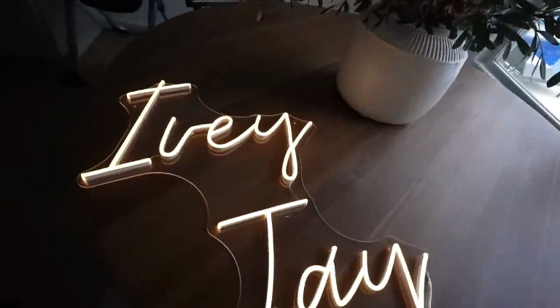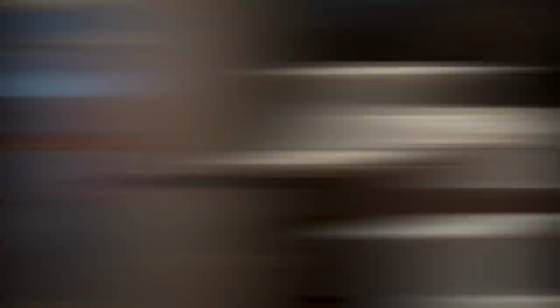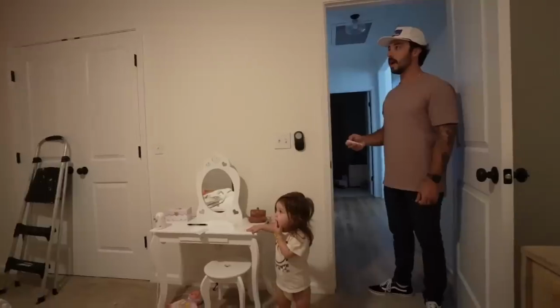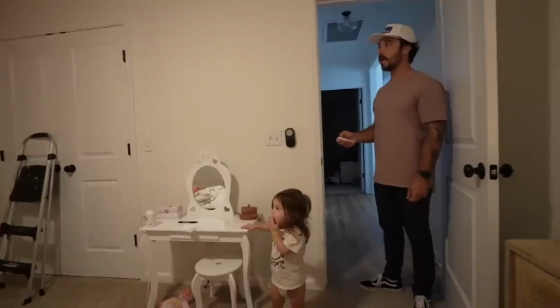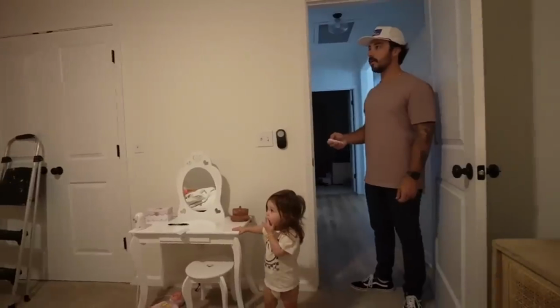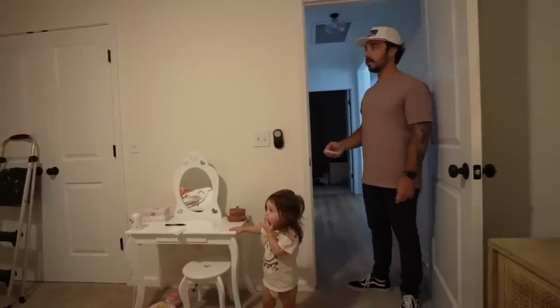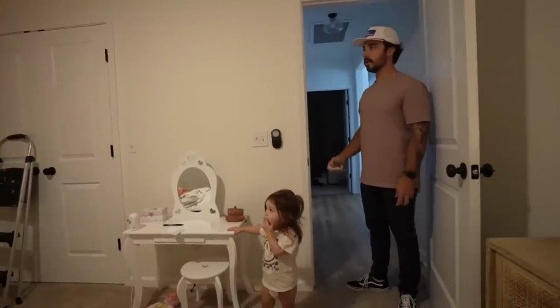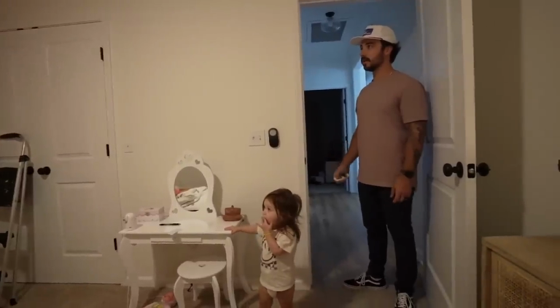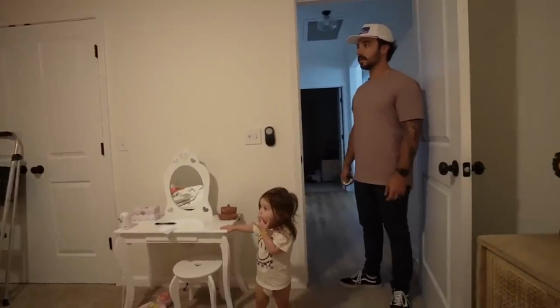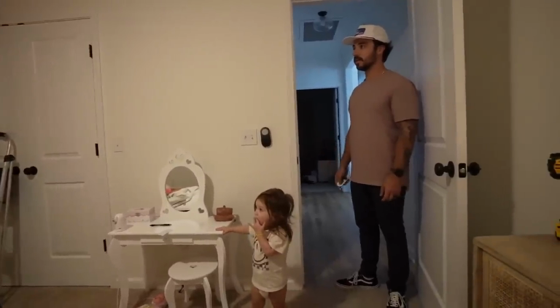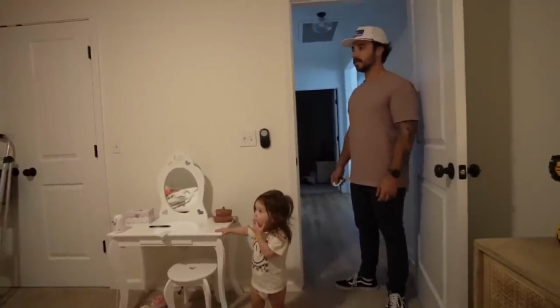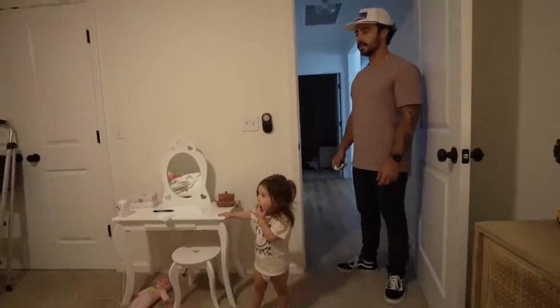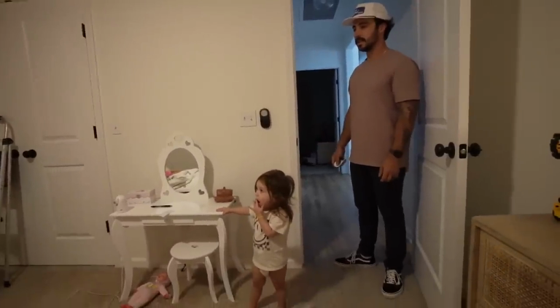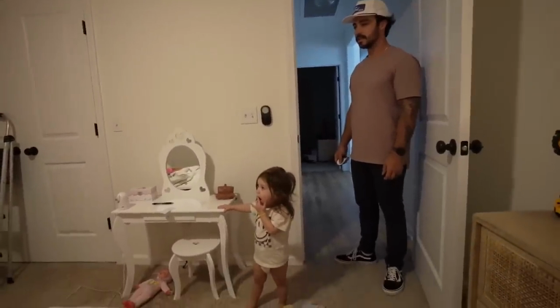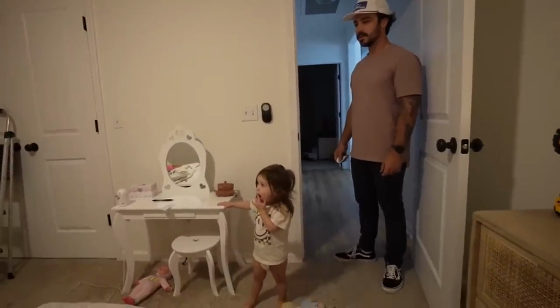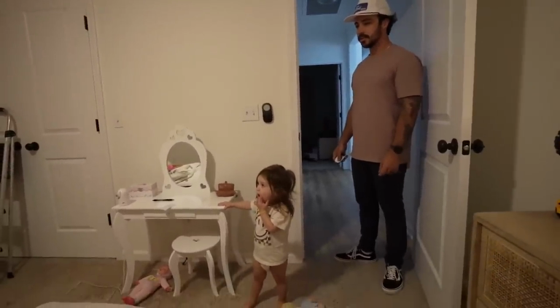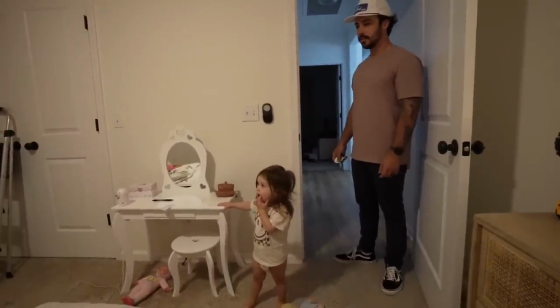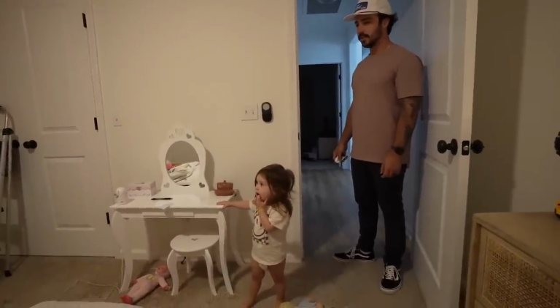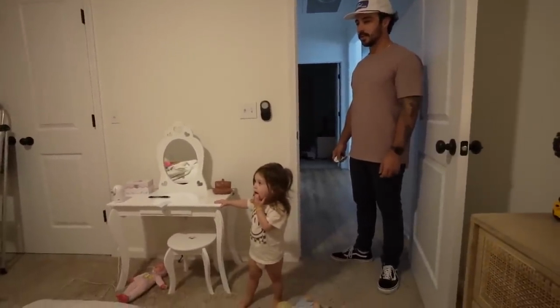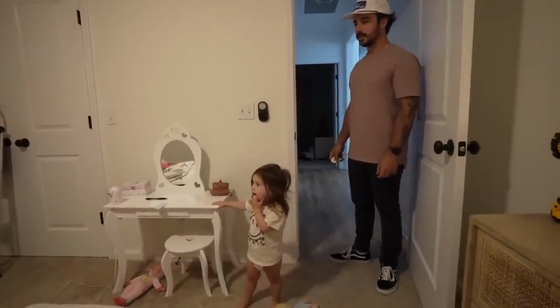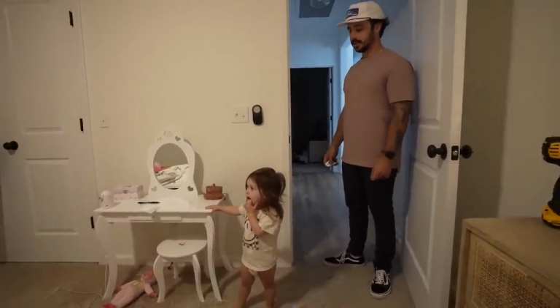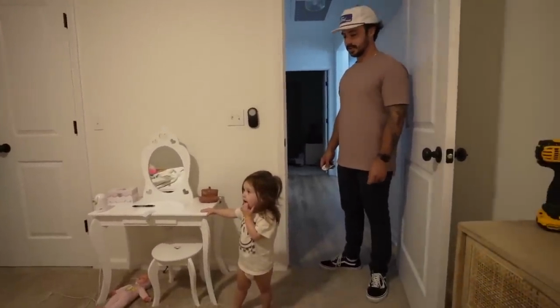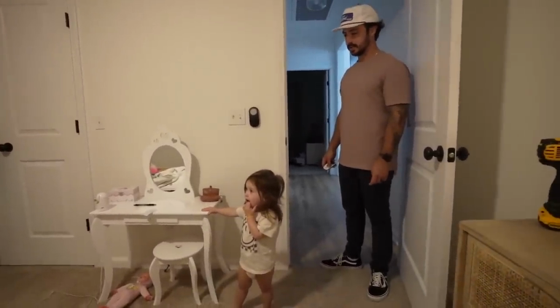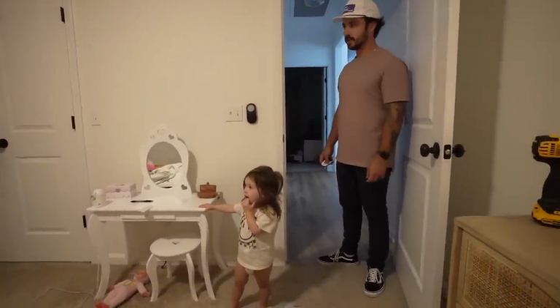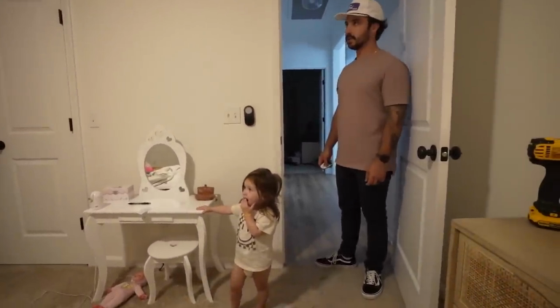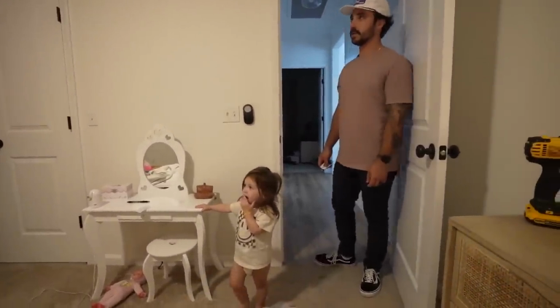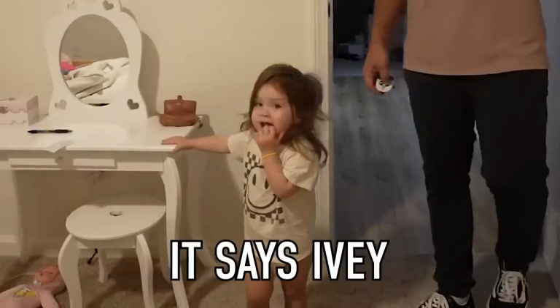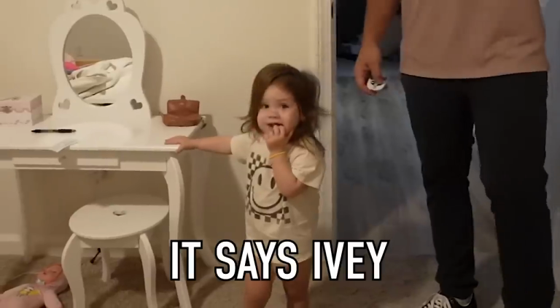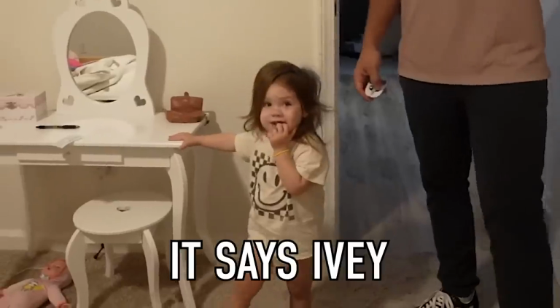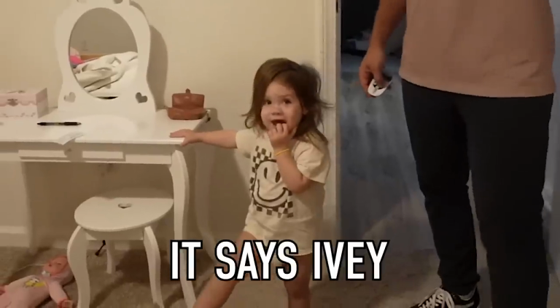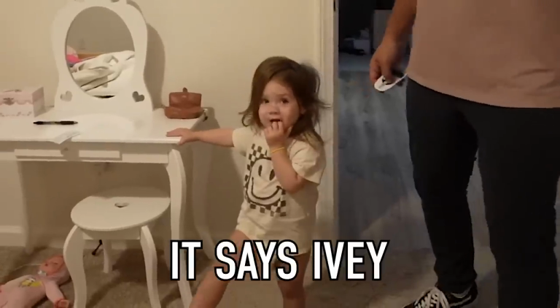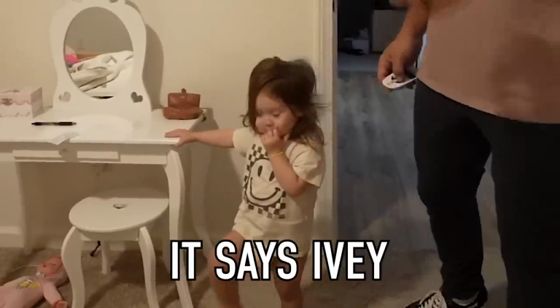That's so pretty. That's so cool. What does that say? It's a zombie.